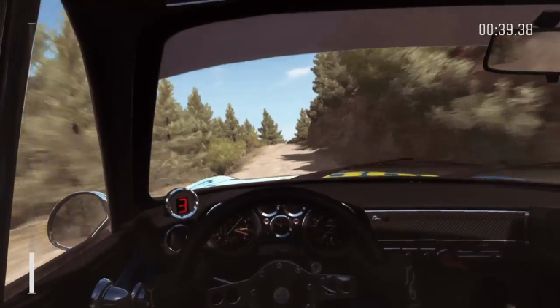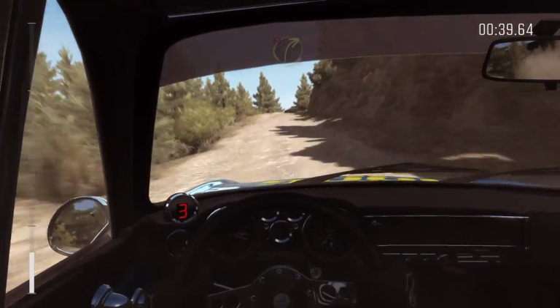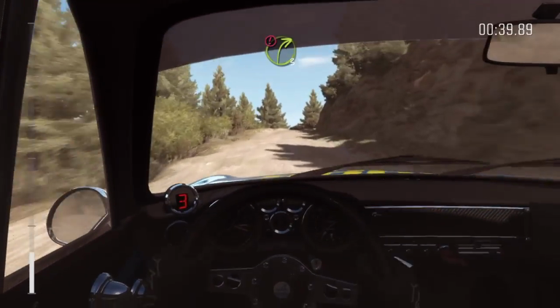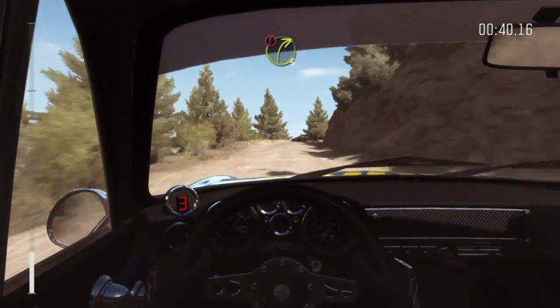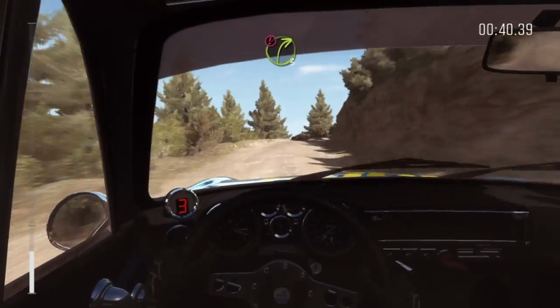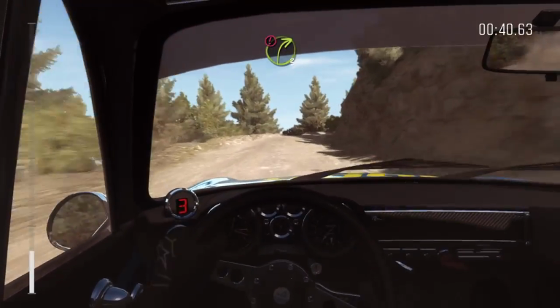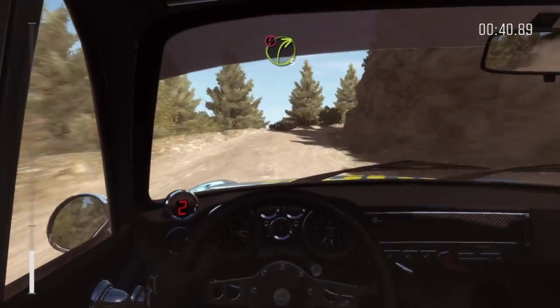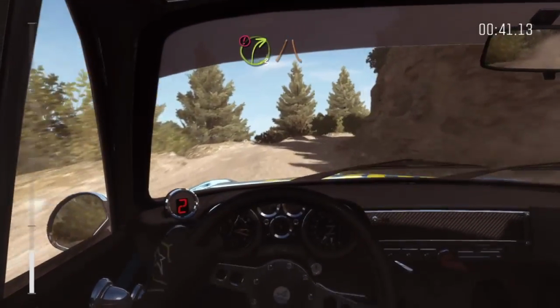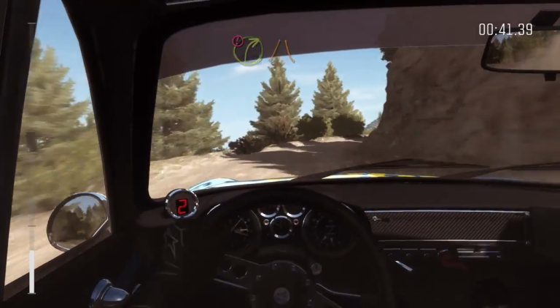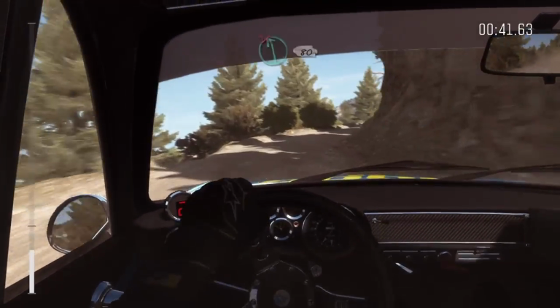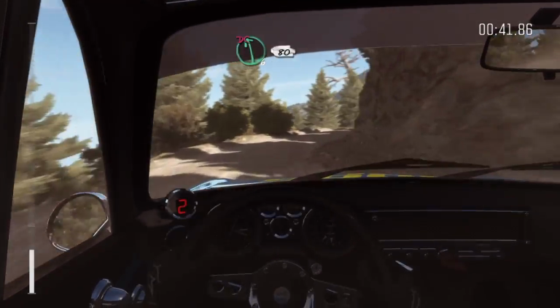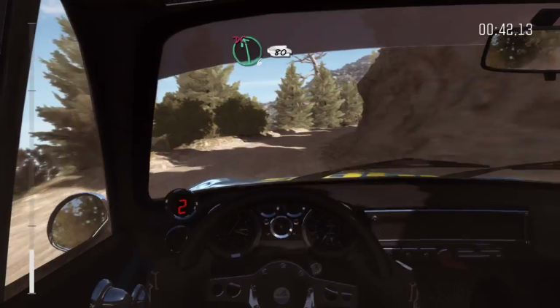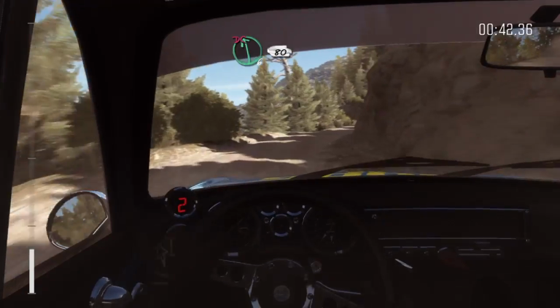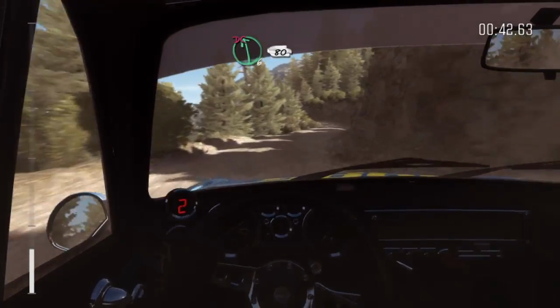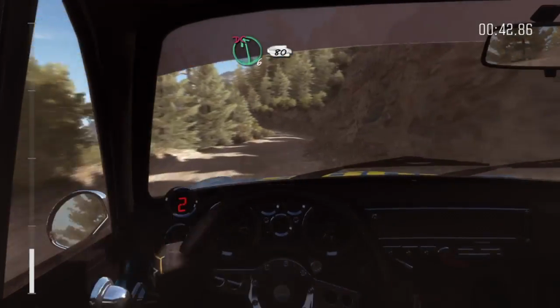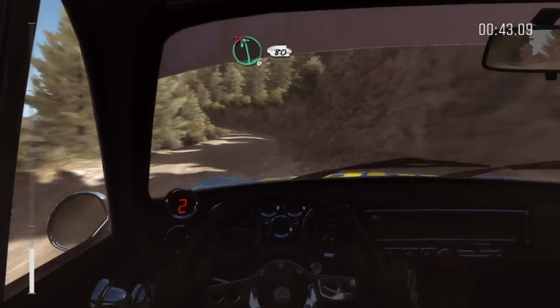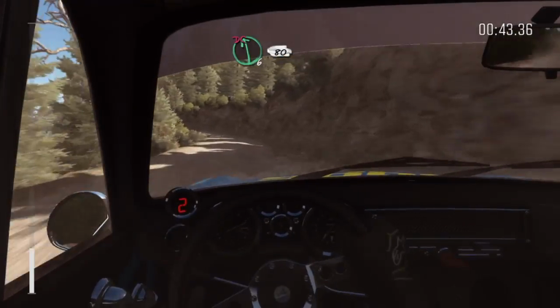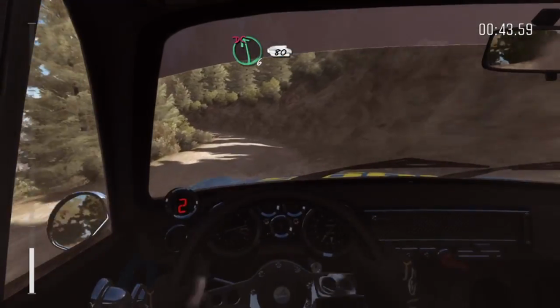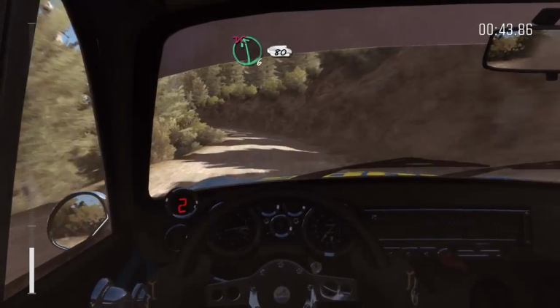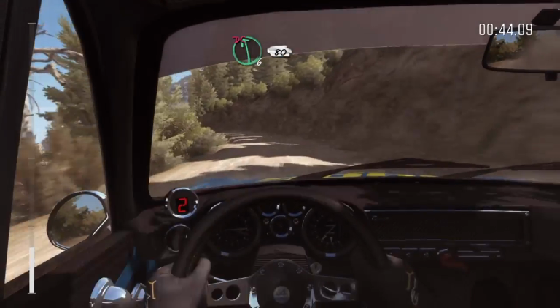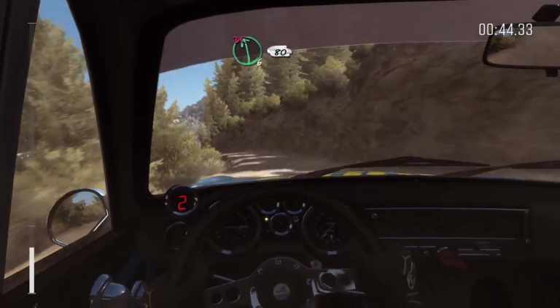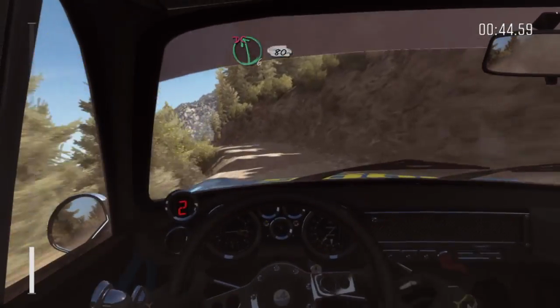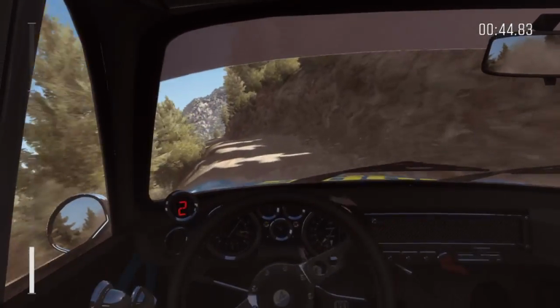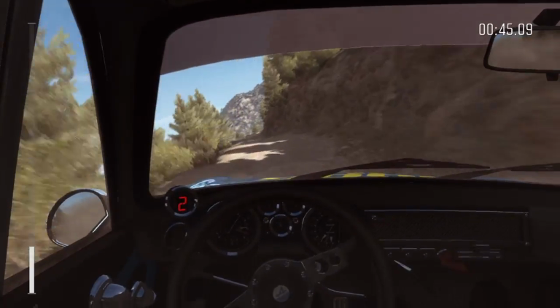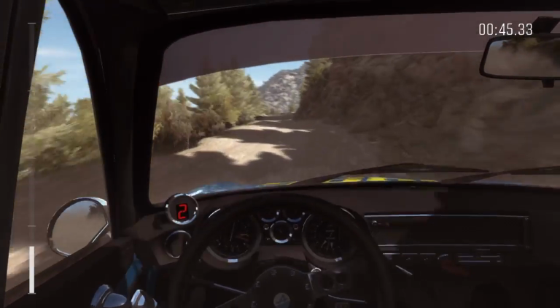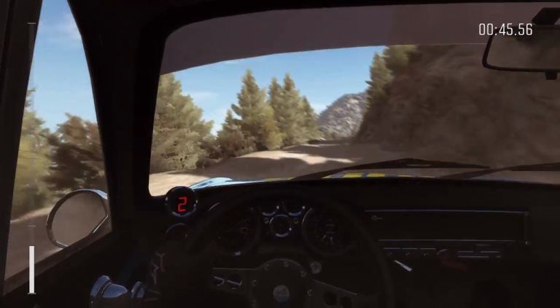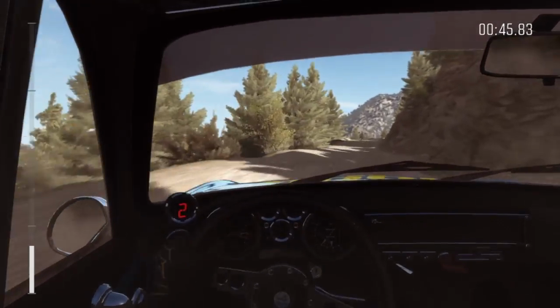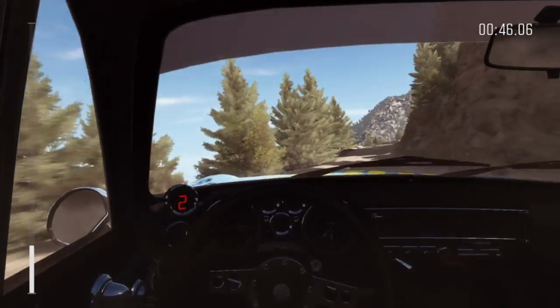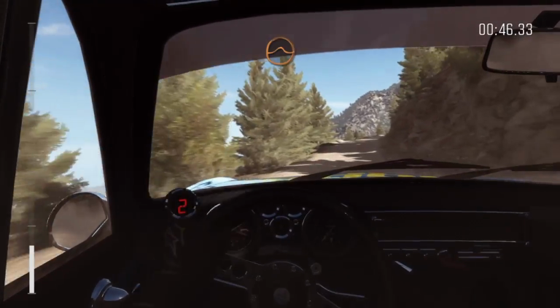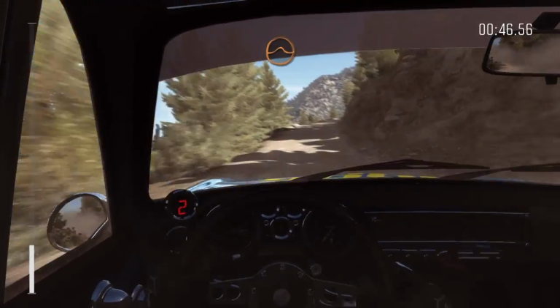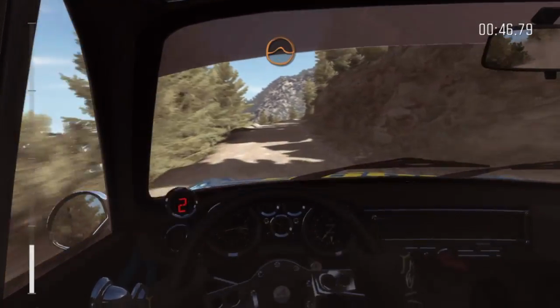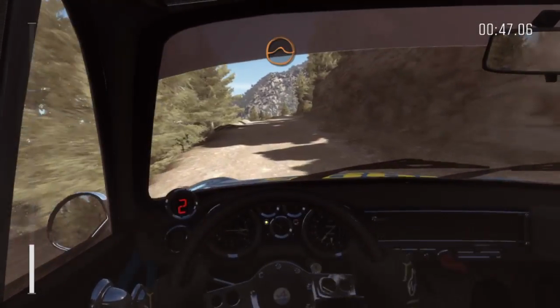Caution right 3 half long, narrows, into left 6 half long, don't cut, 80 crest, into keep left over jump.